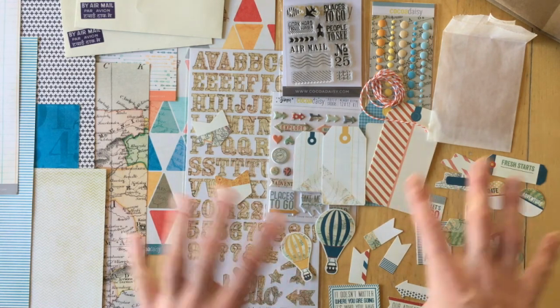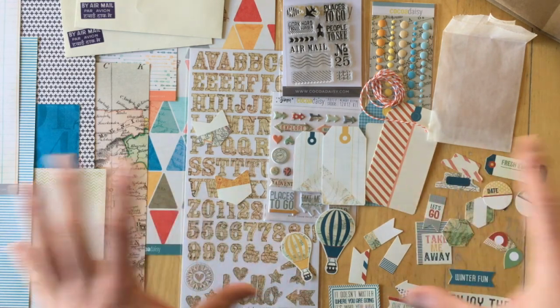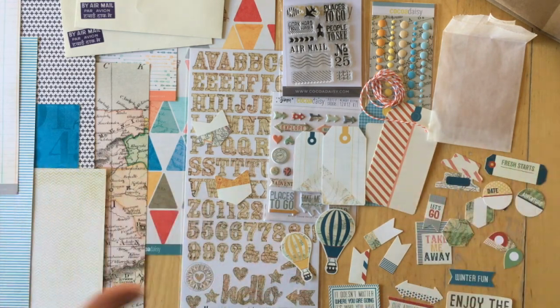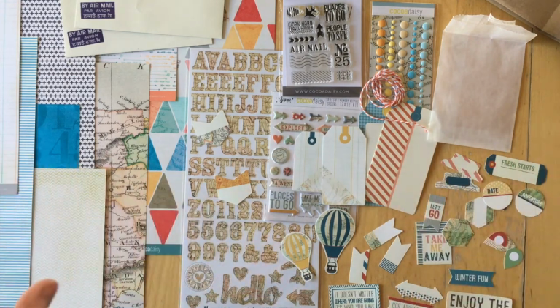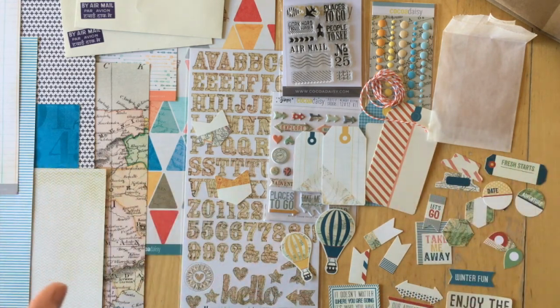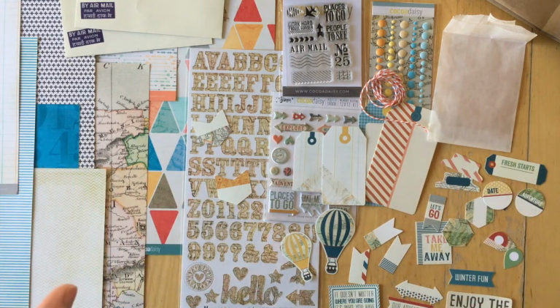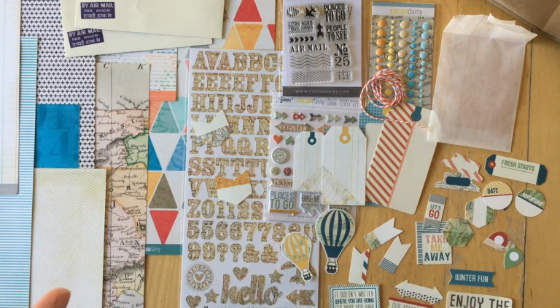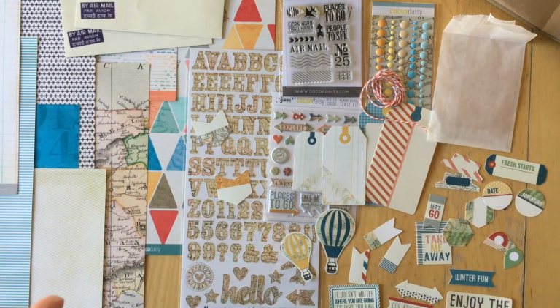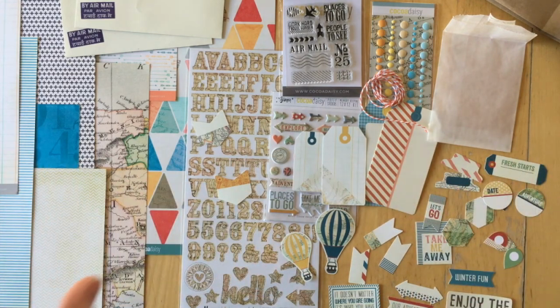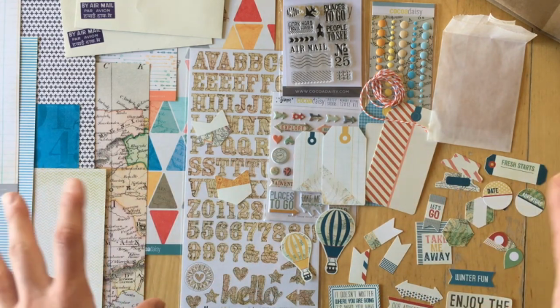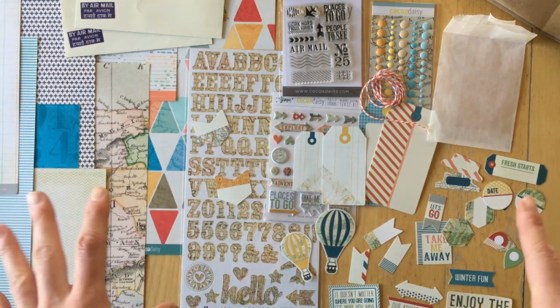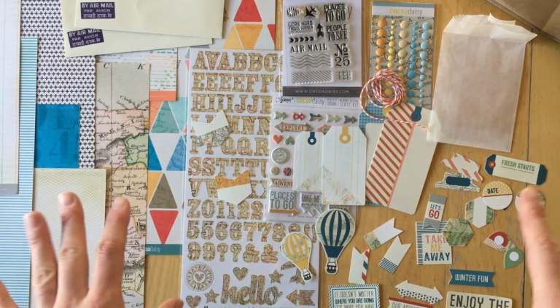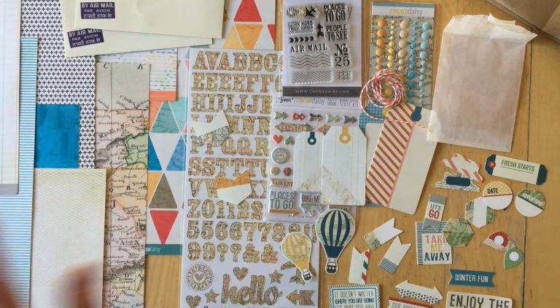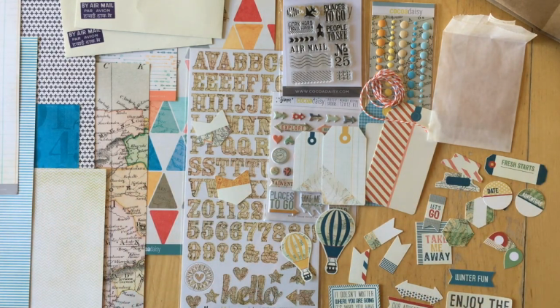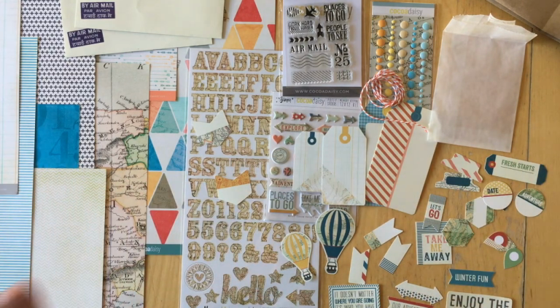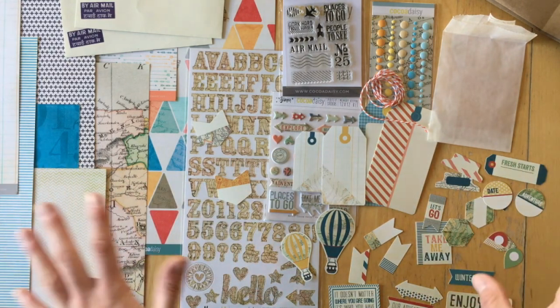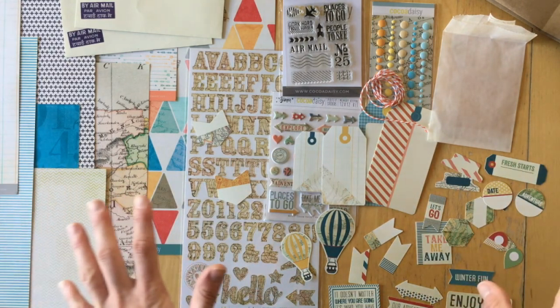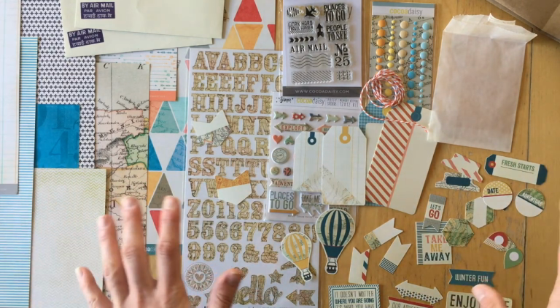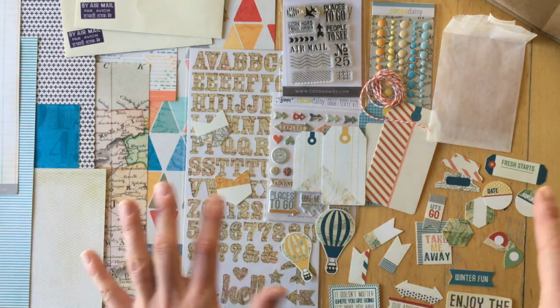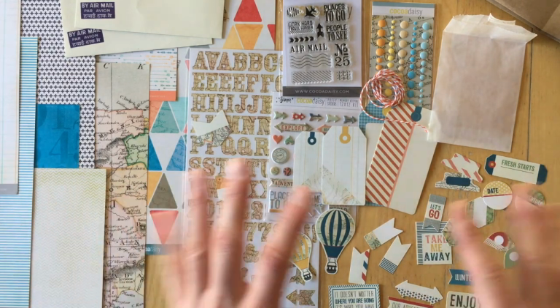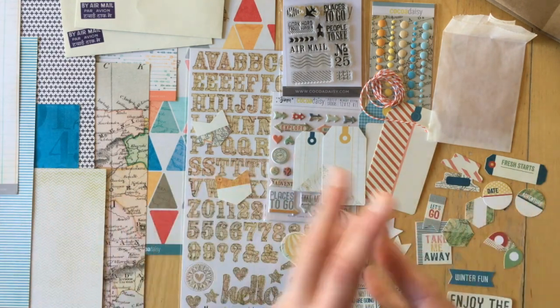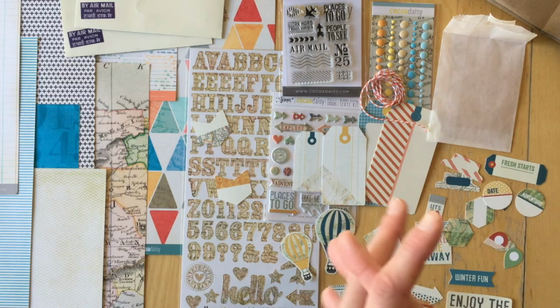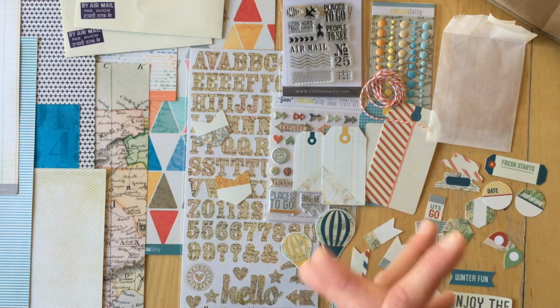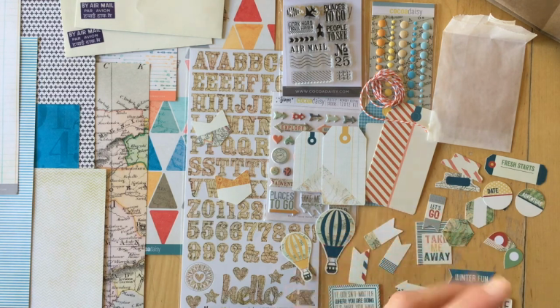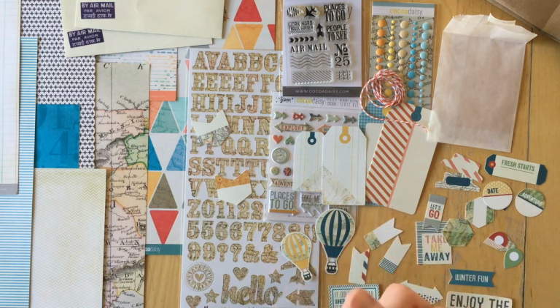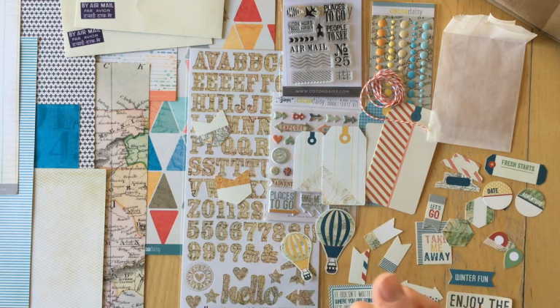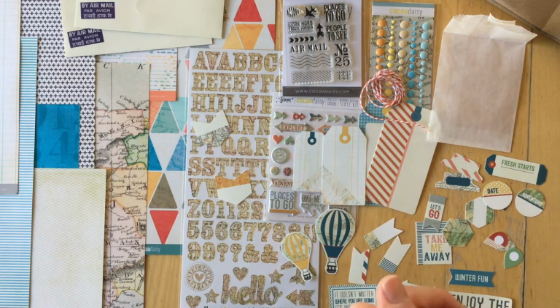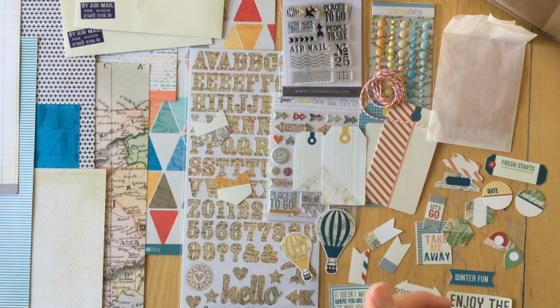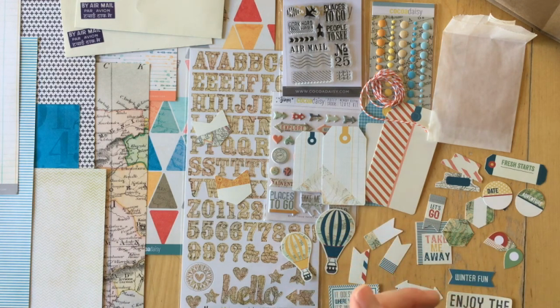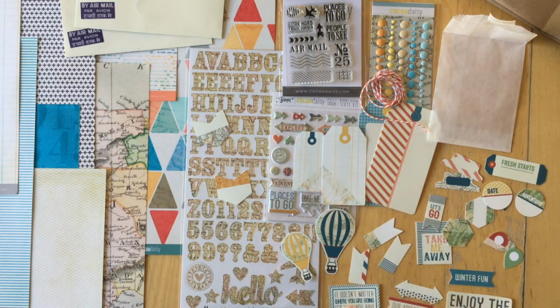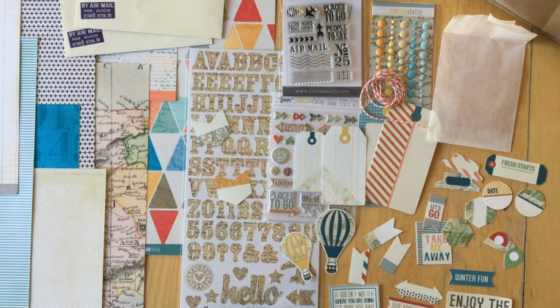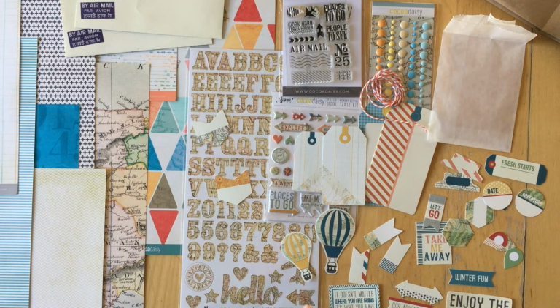That is the Coco Daisy December main 12x12 kit.